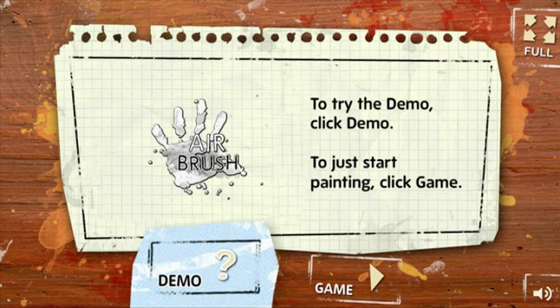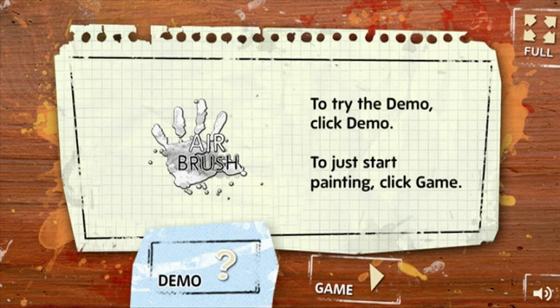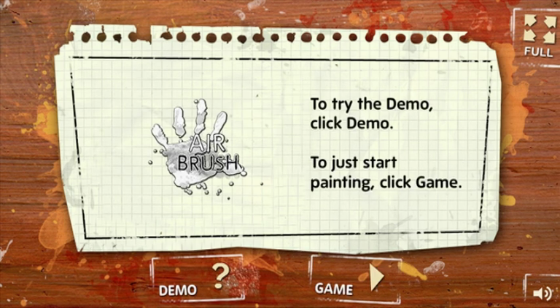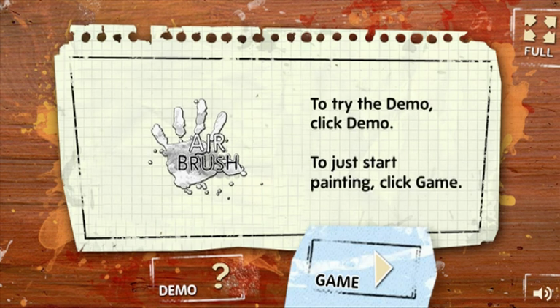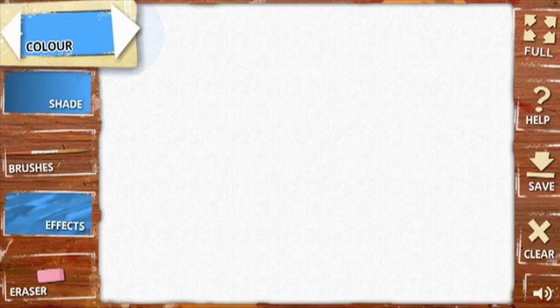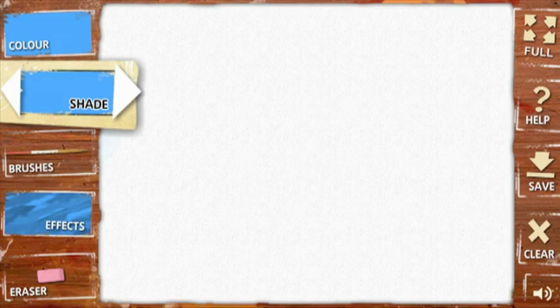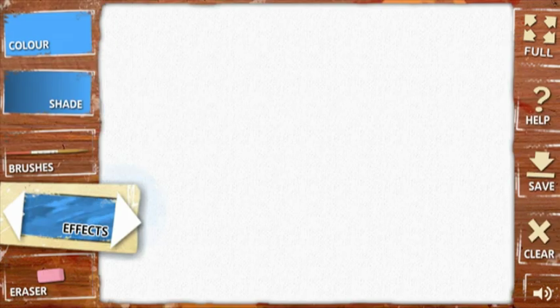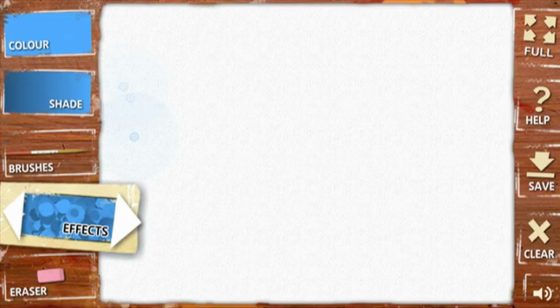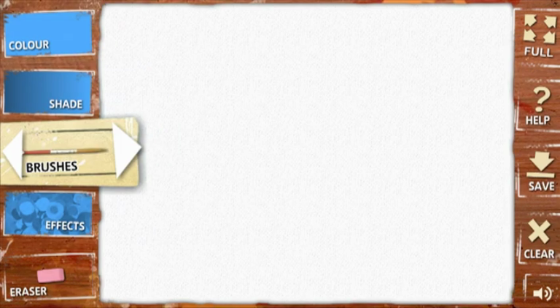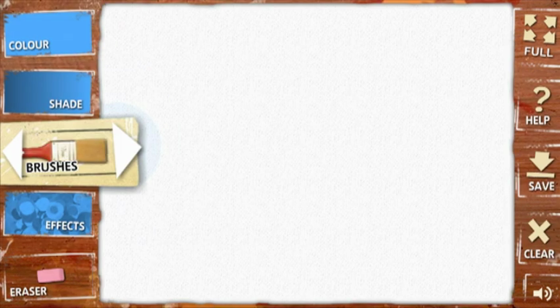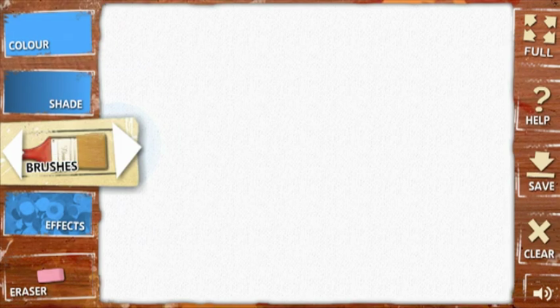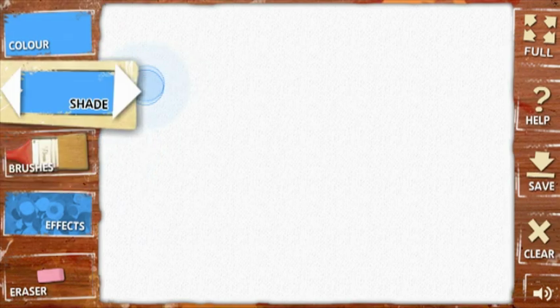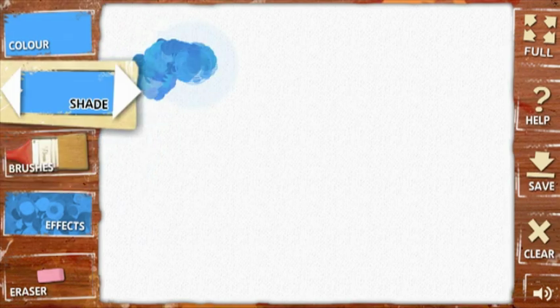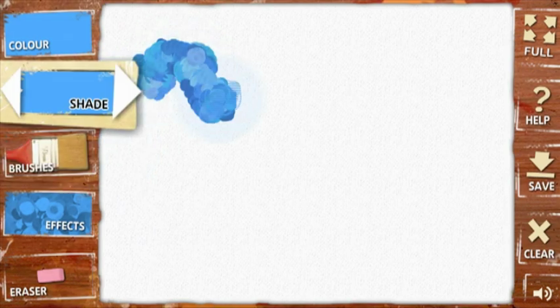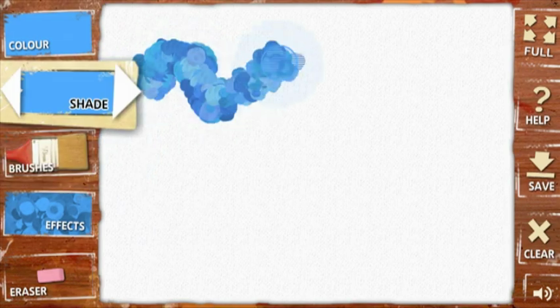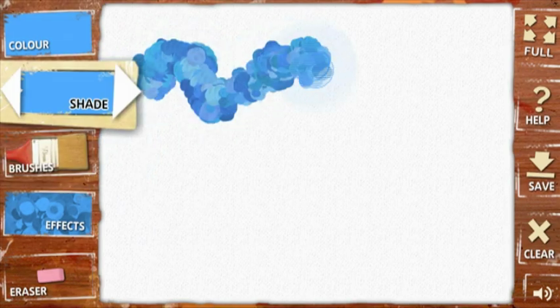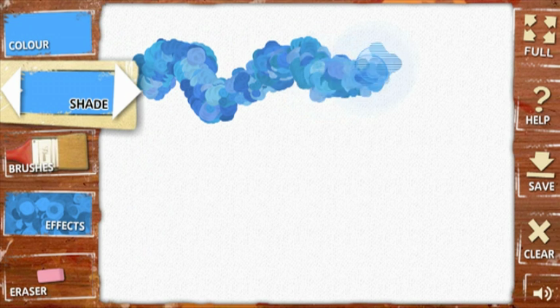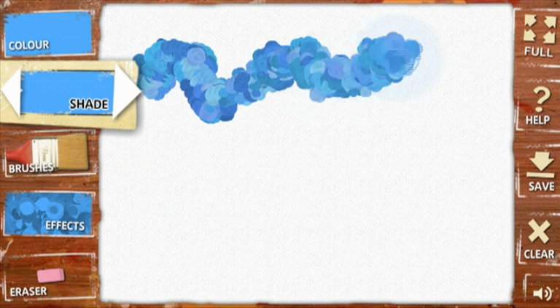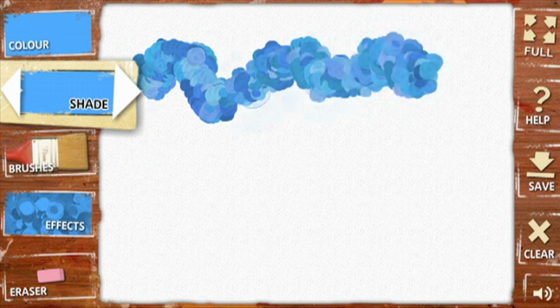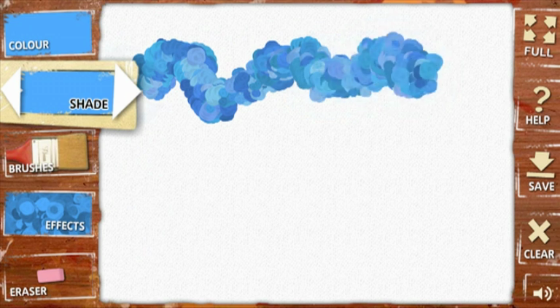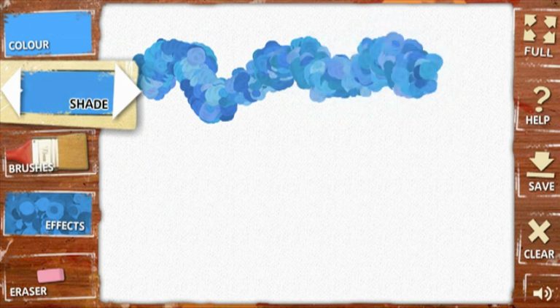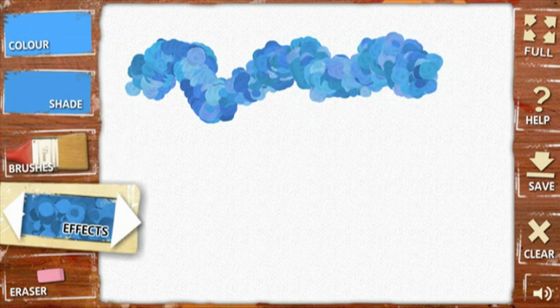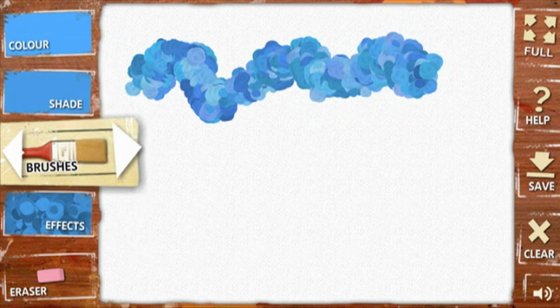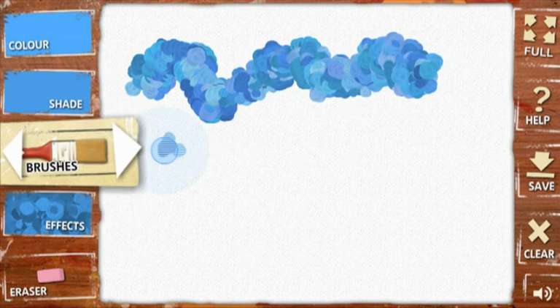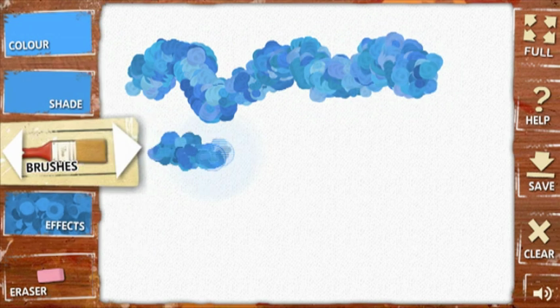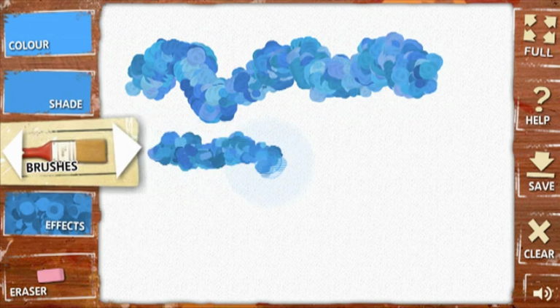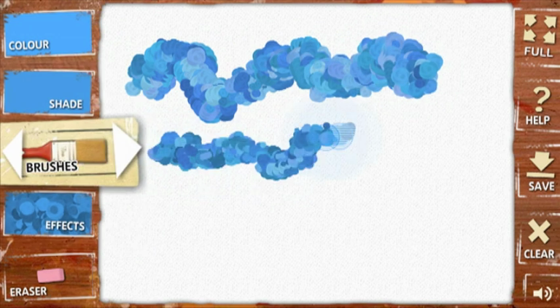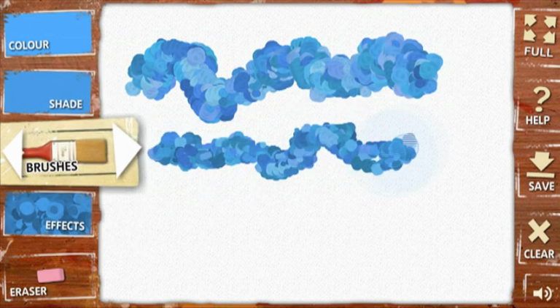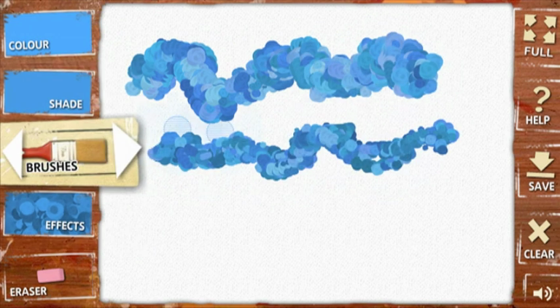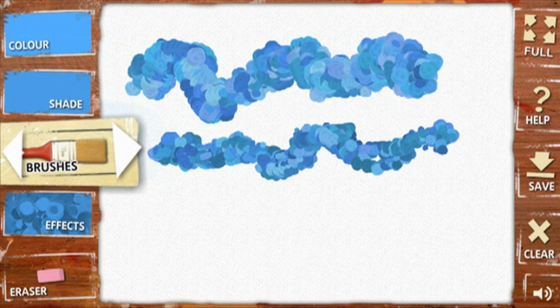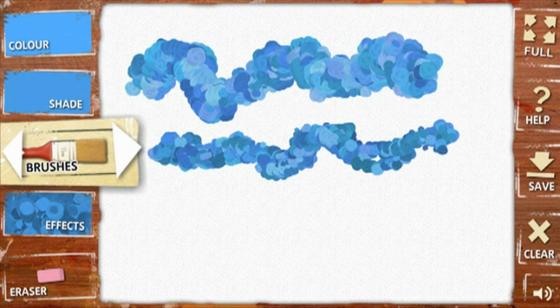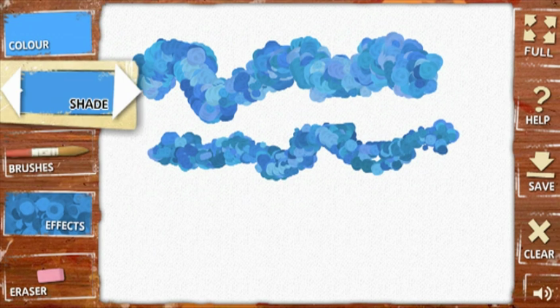Airbrush also works beautifully without a webcam. Instead of the webcam image, you have a plain white canvas to paint onto.